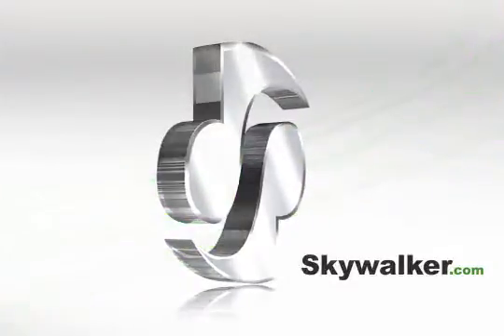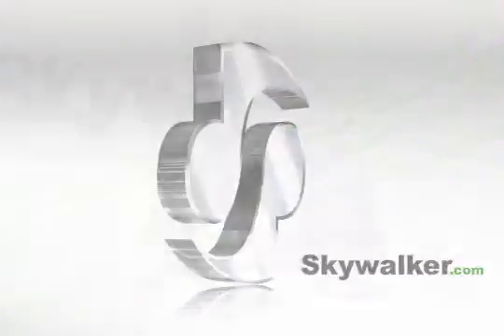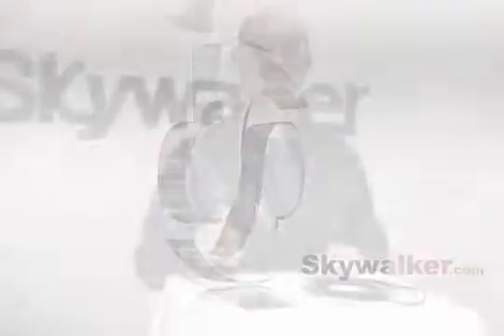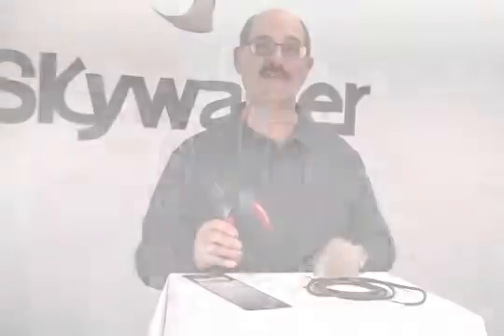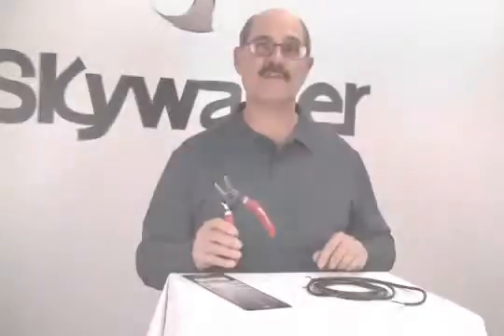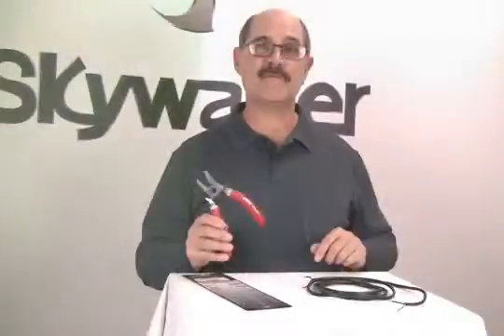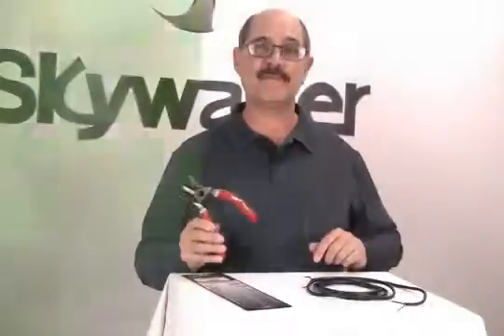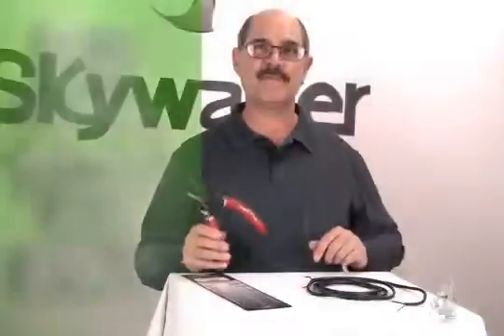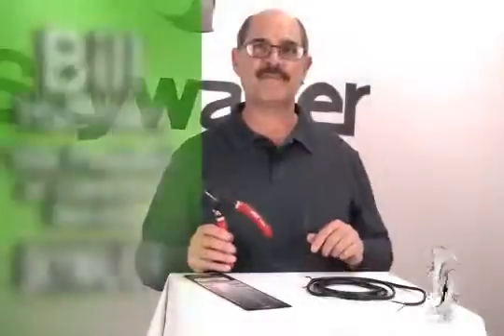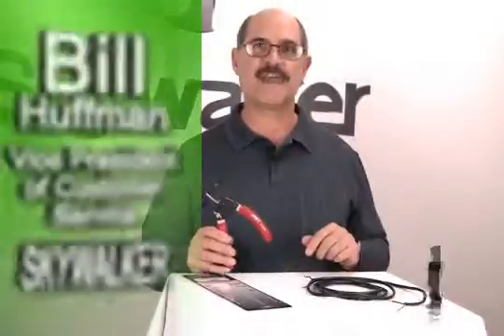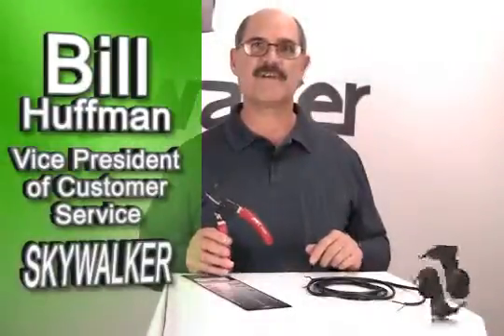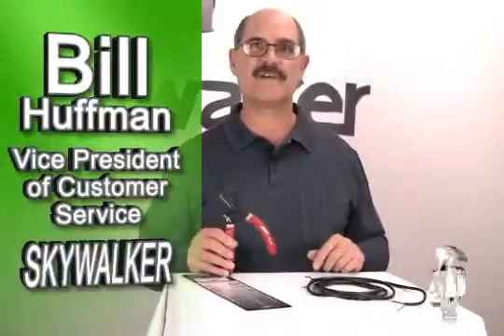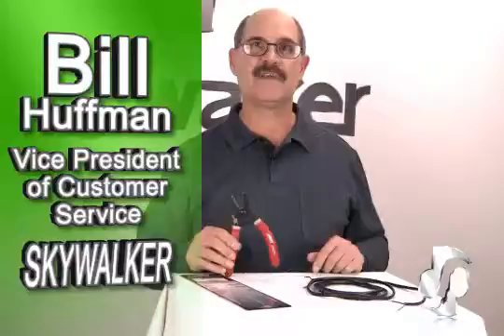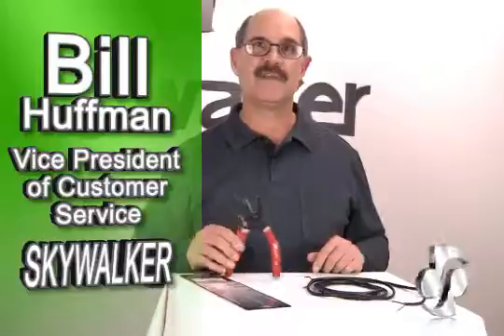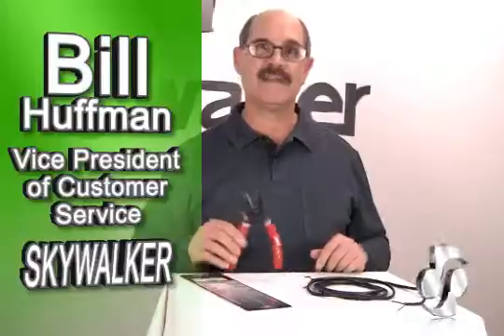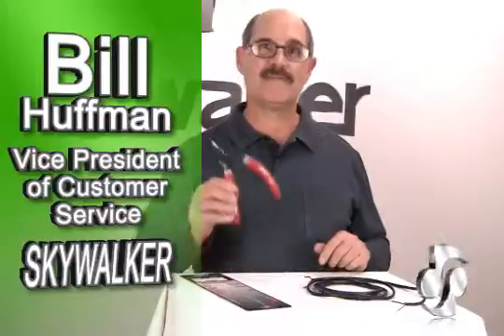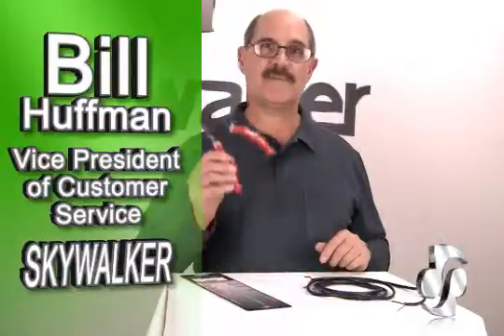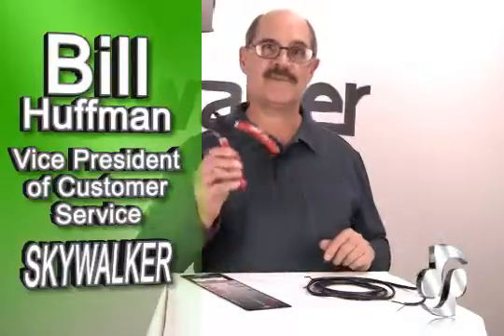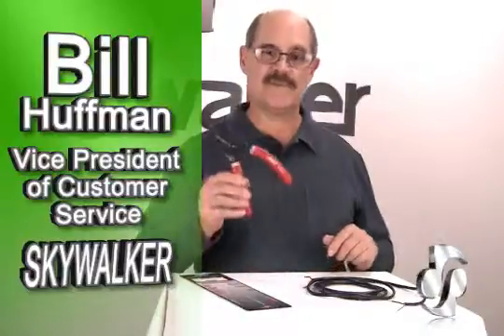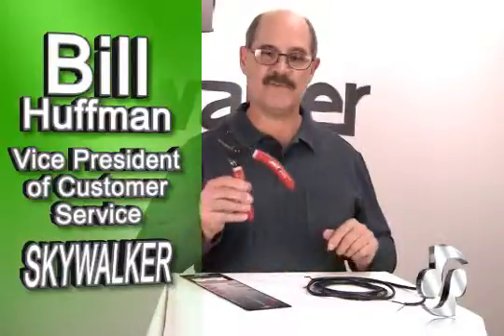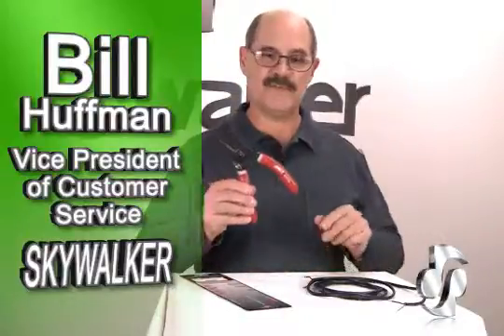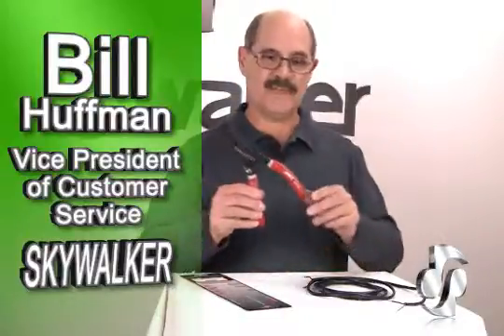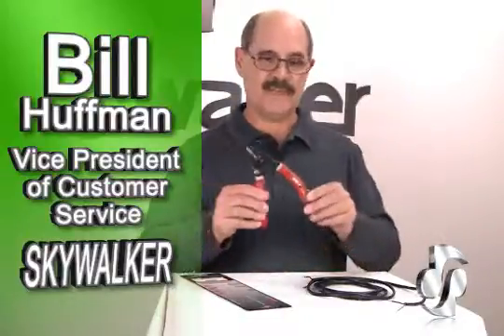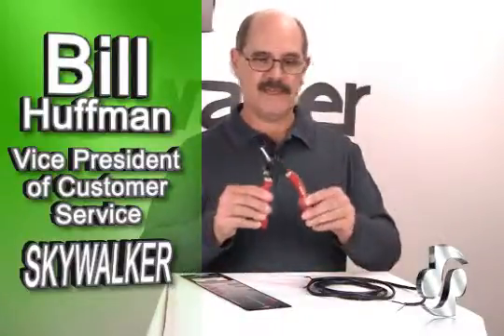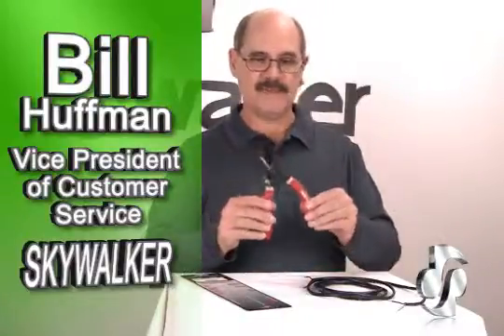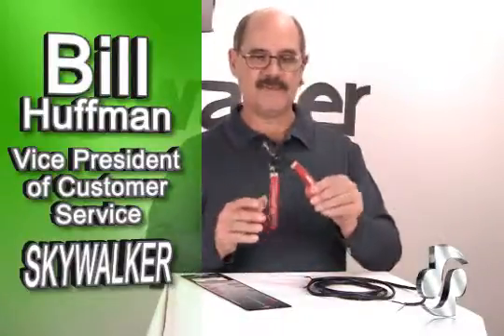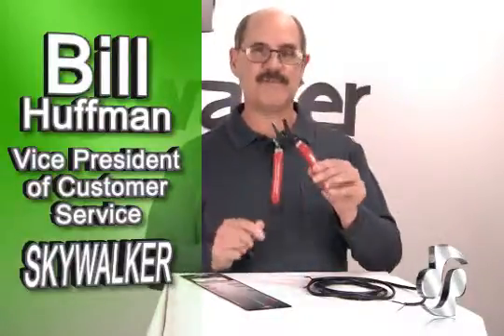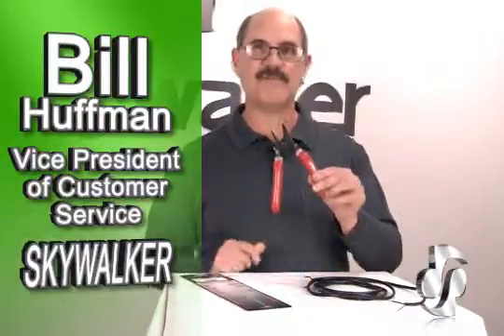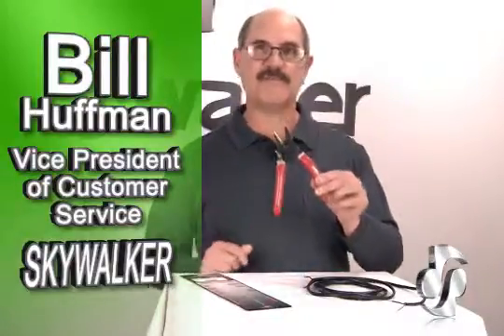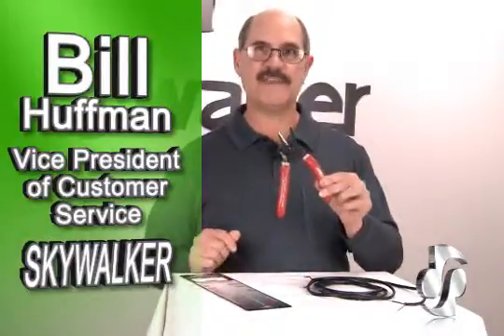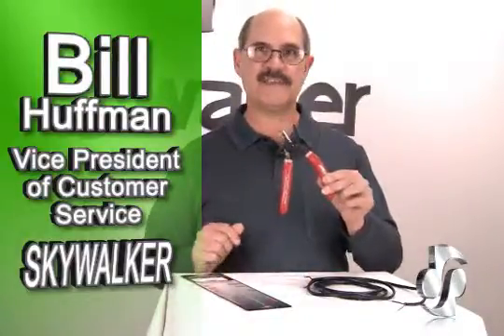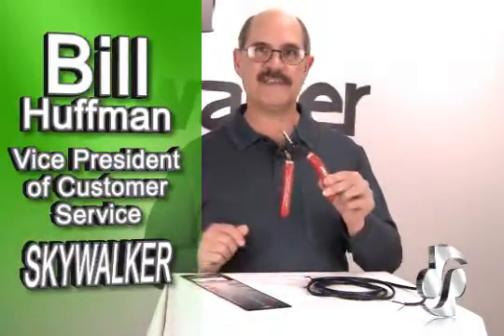Hi, Bill Luffman here for Skywalker. Today I want to show you the new tool from ACT.